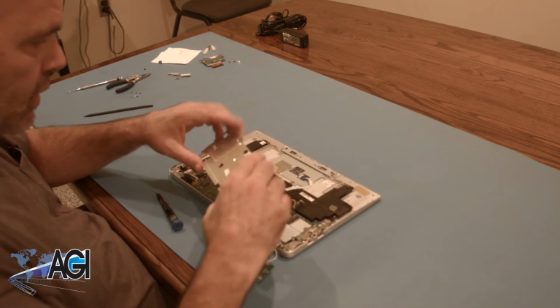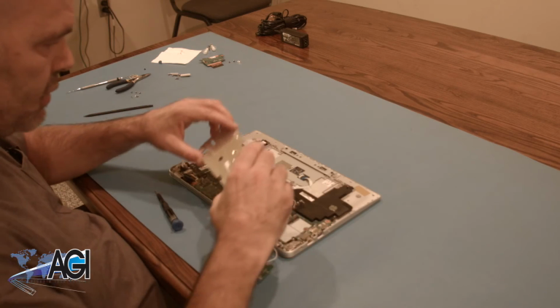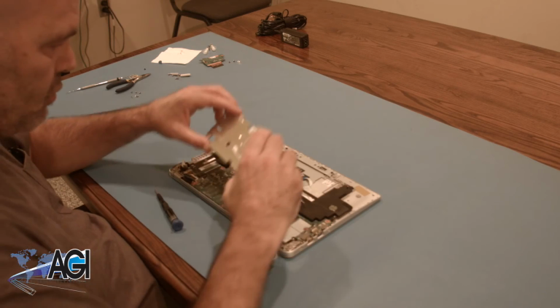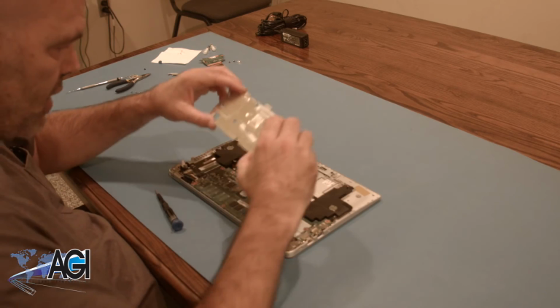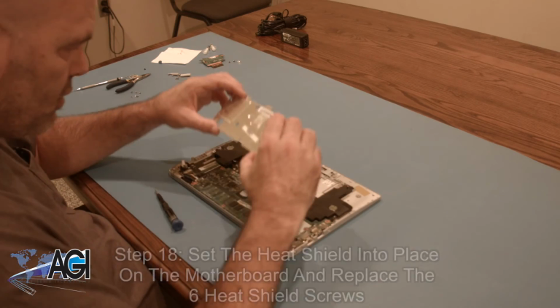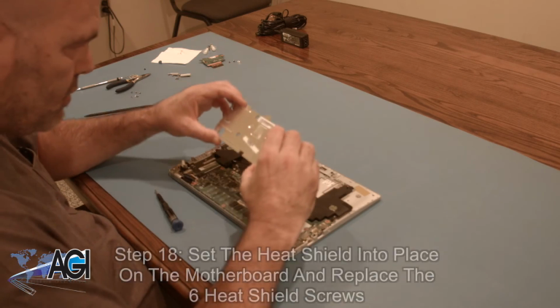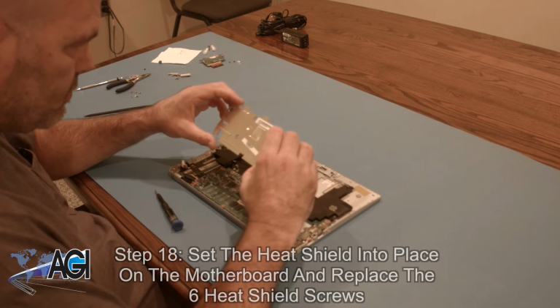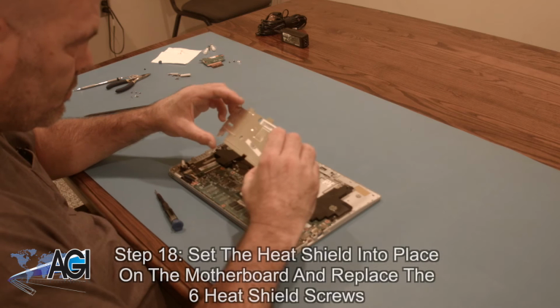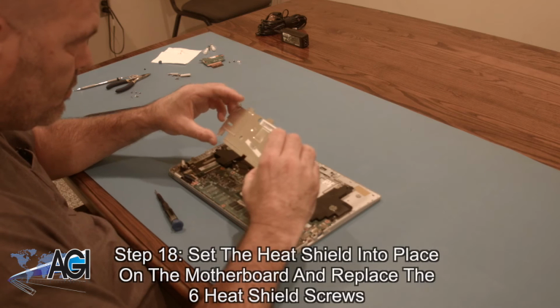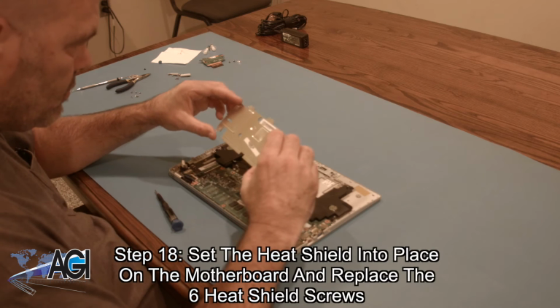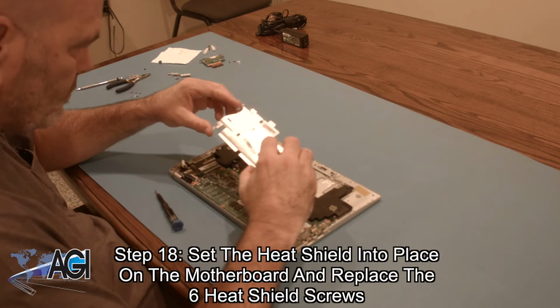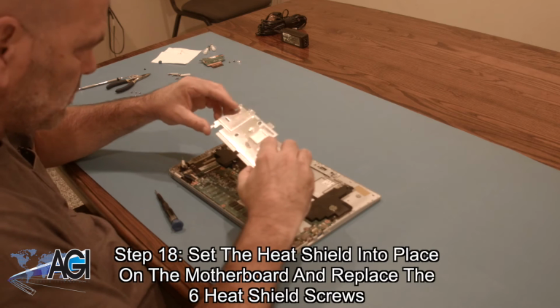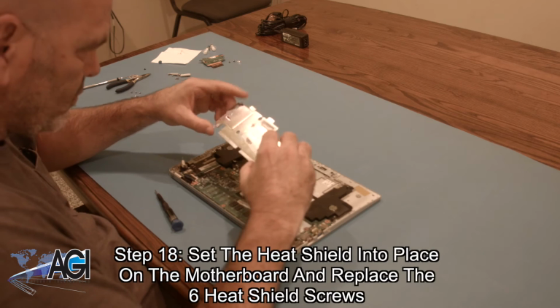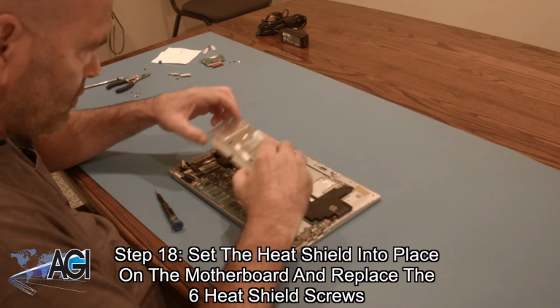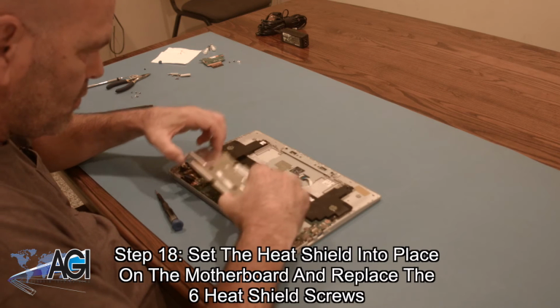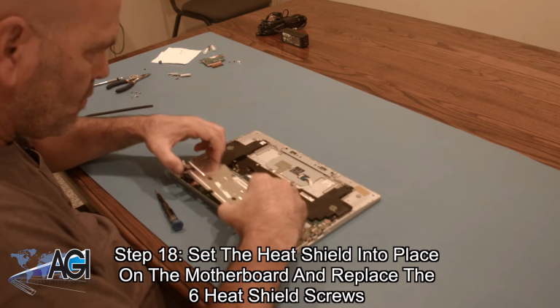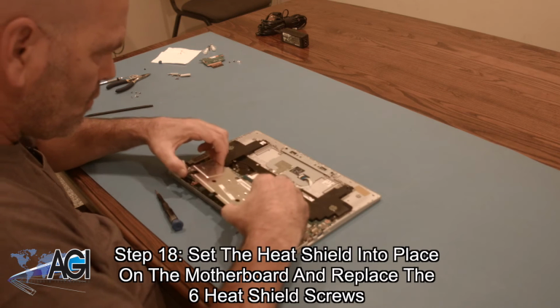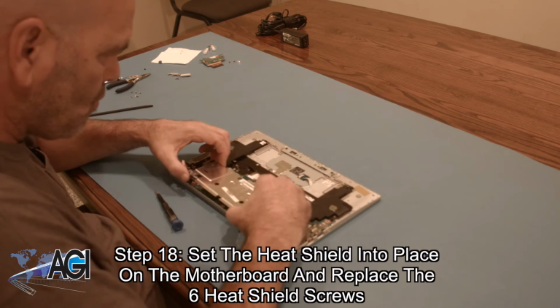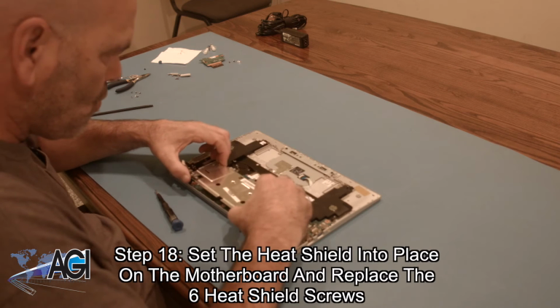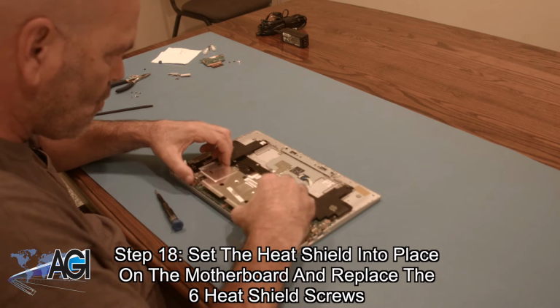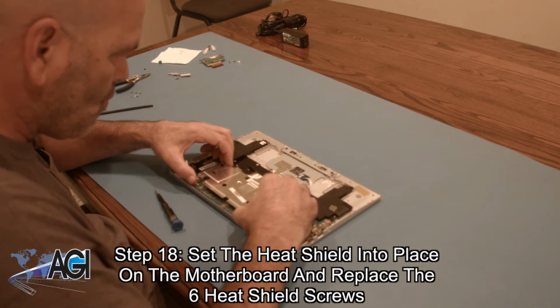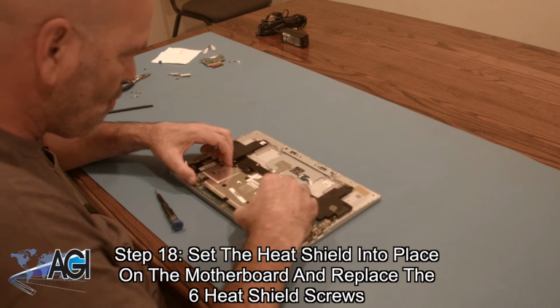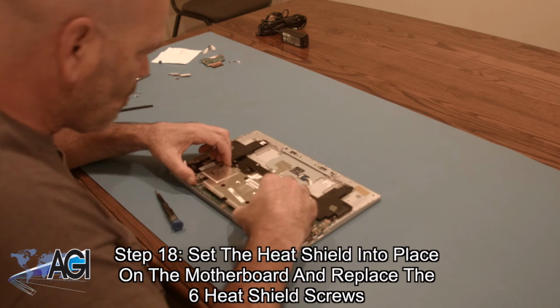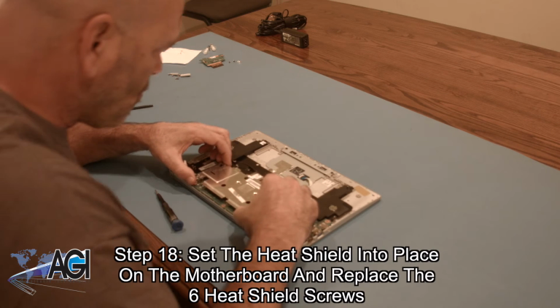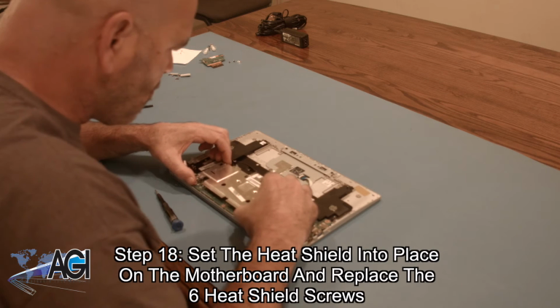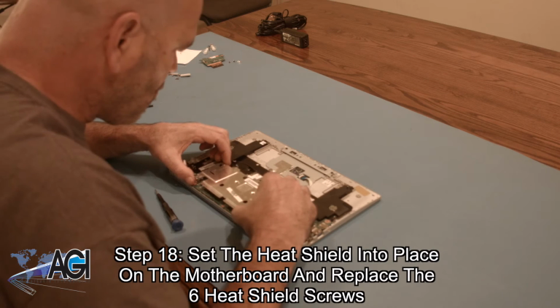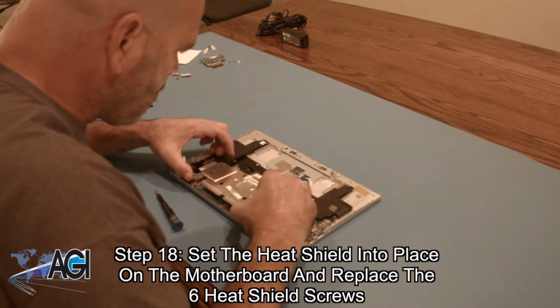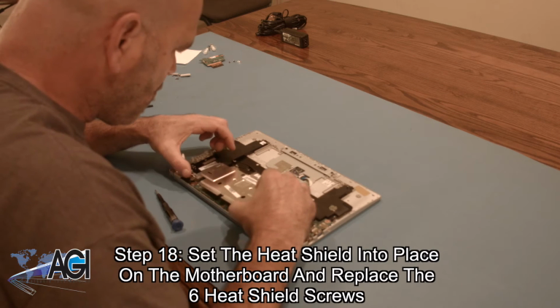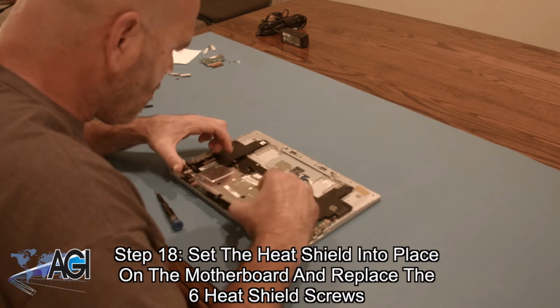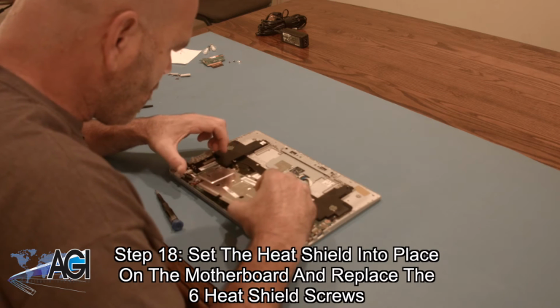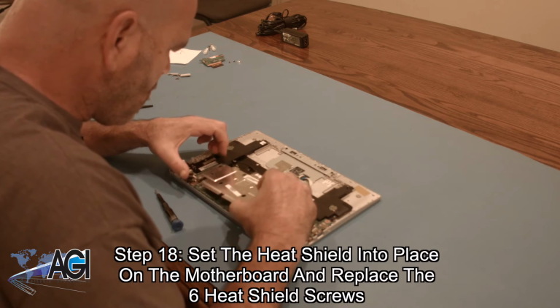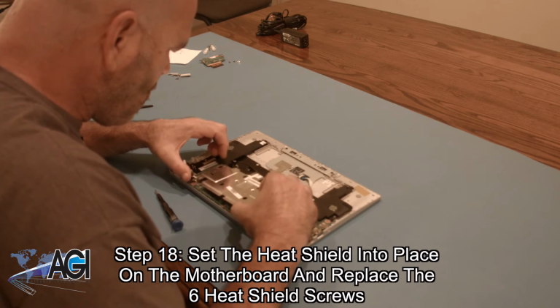Now, you will set the heat shield into place on the motherboard and replace the six heat shield screws.